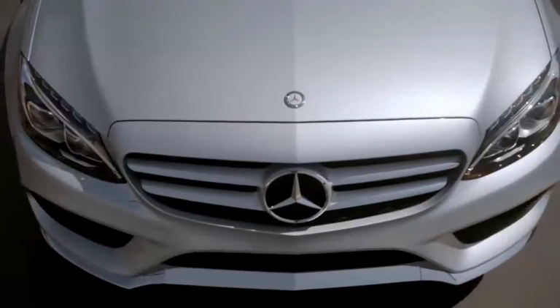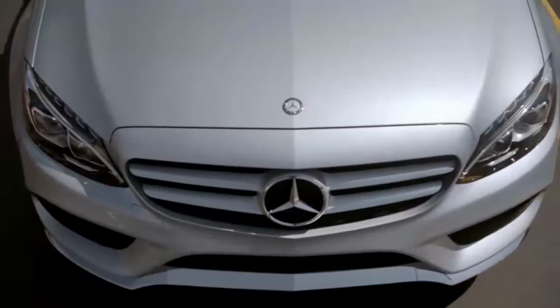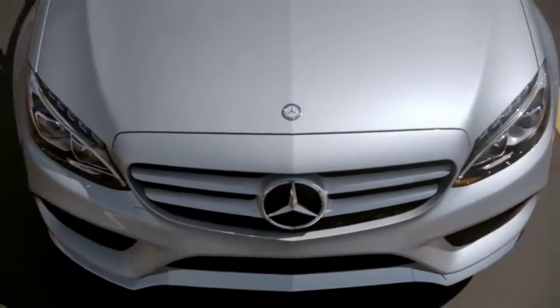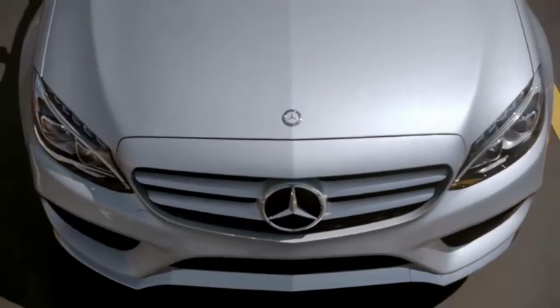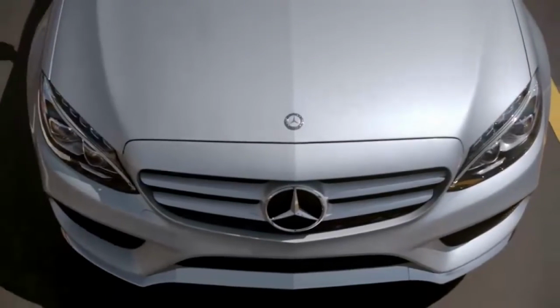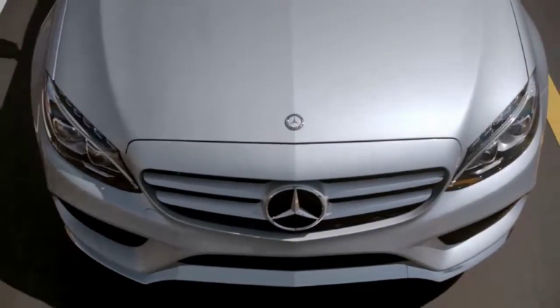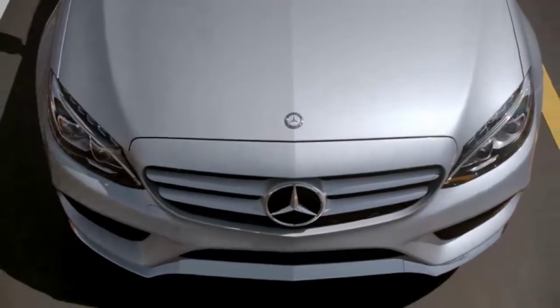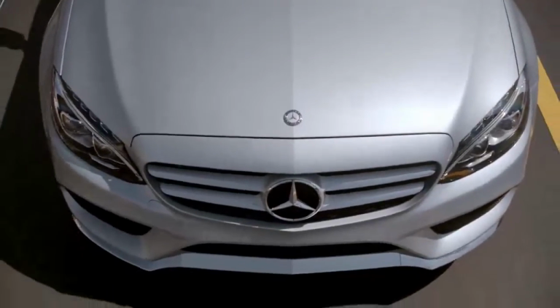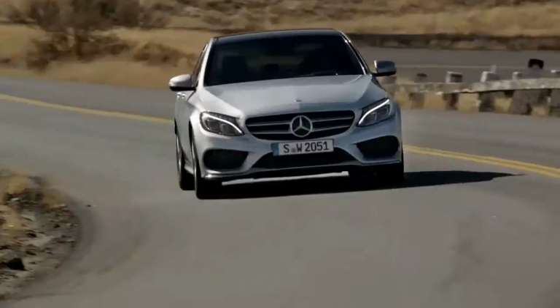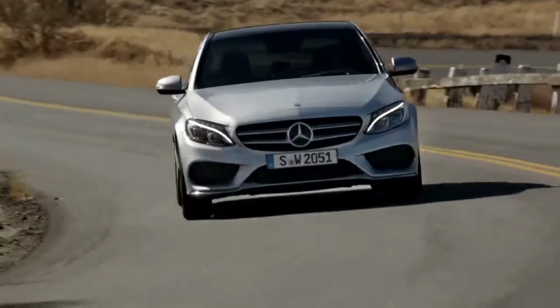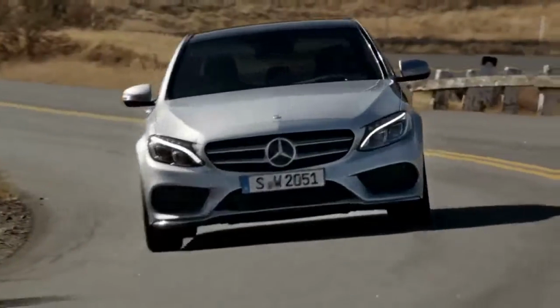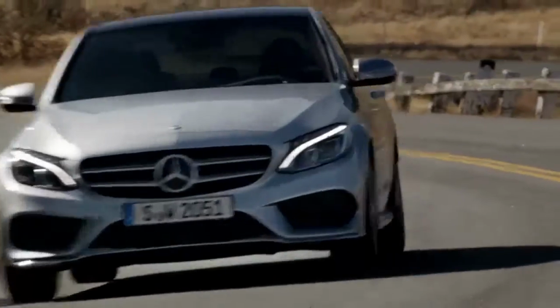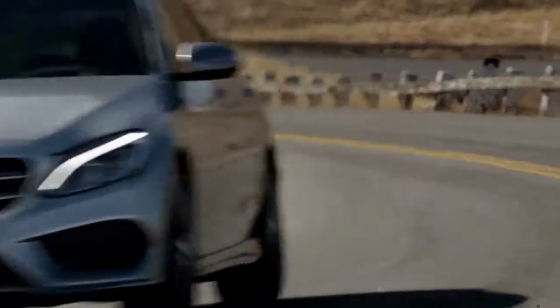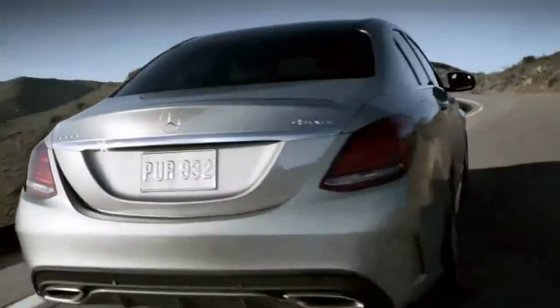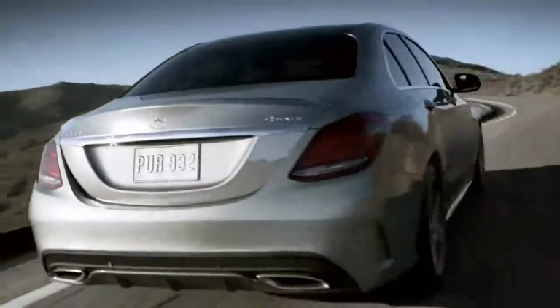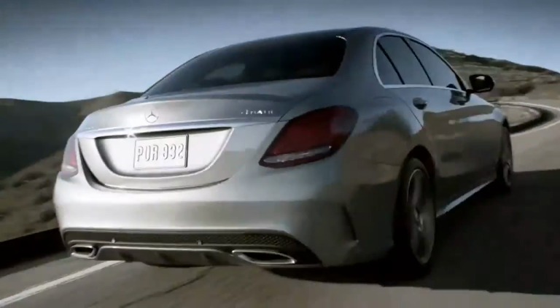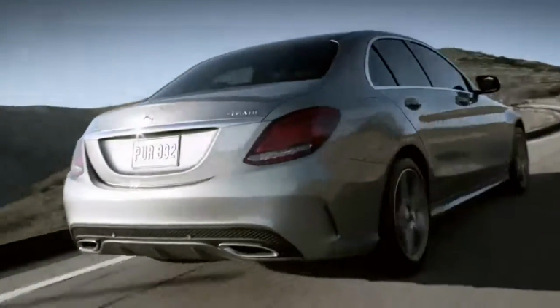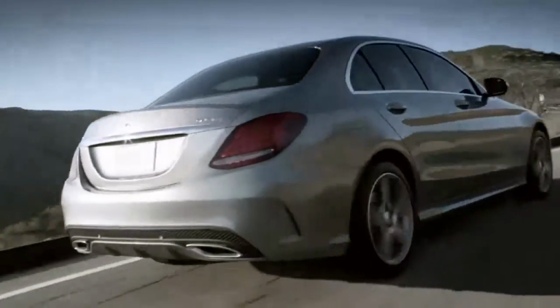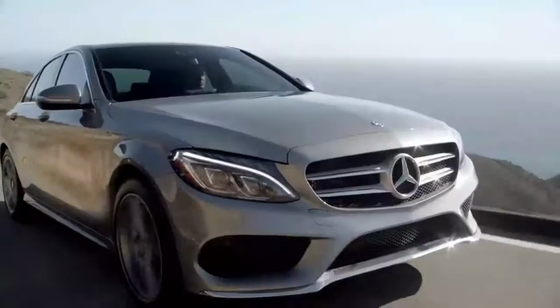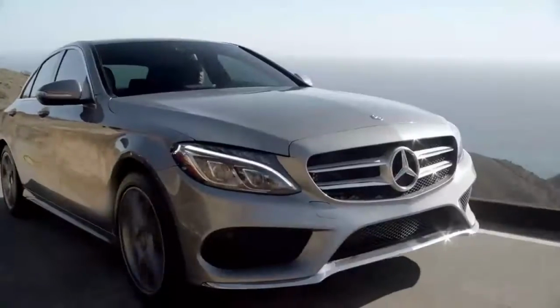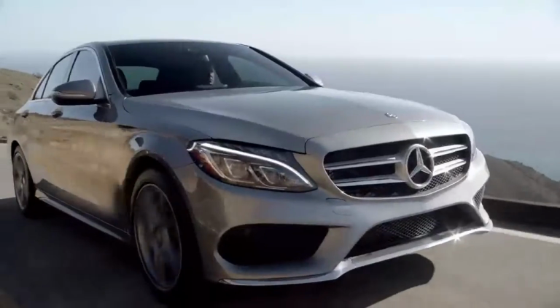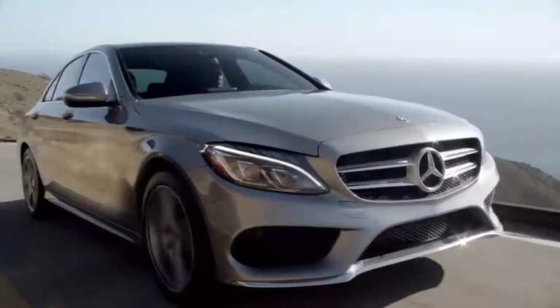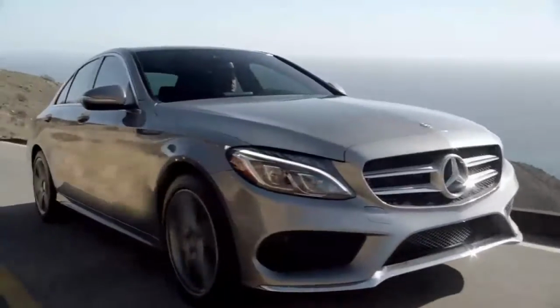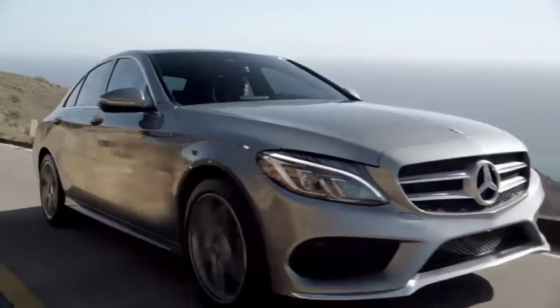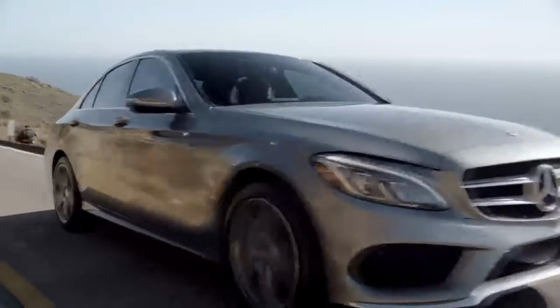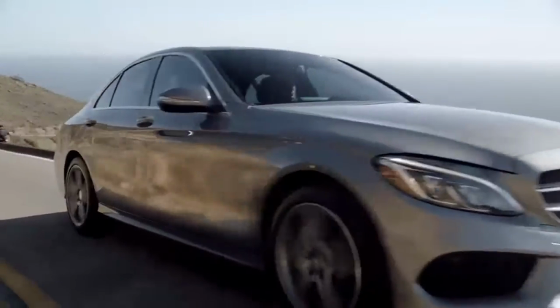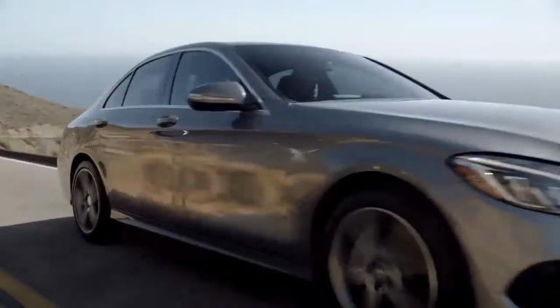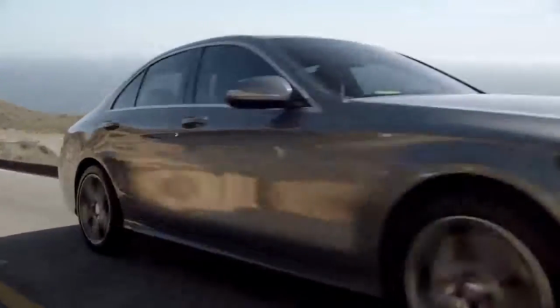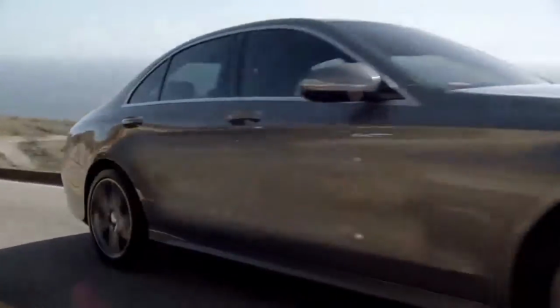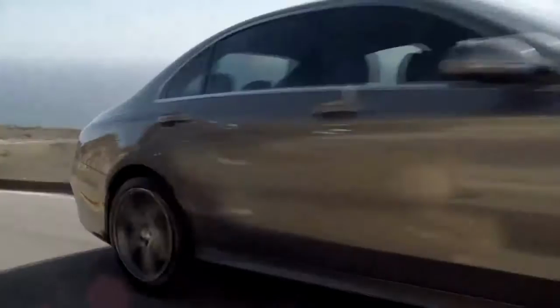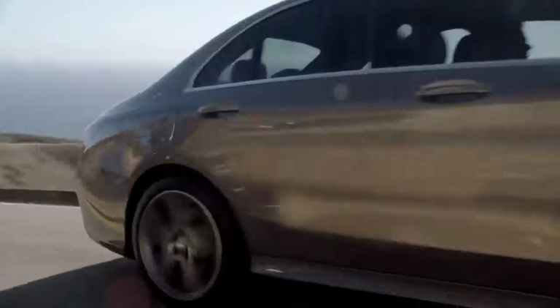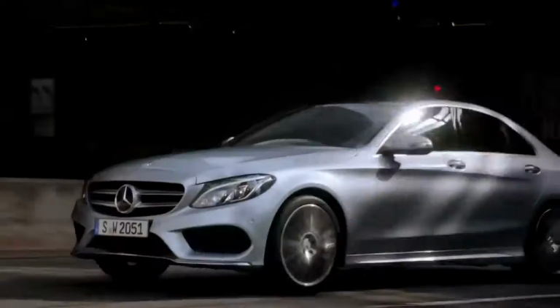There's also more leg room, especially in back, thanks to the new C-Class's 3.7 inches of added length.